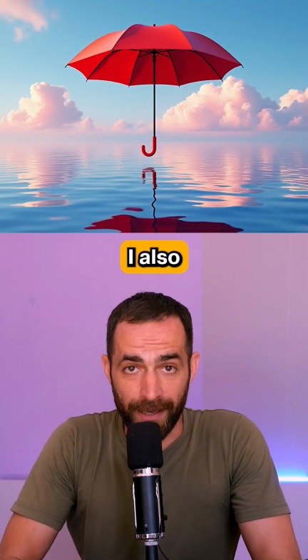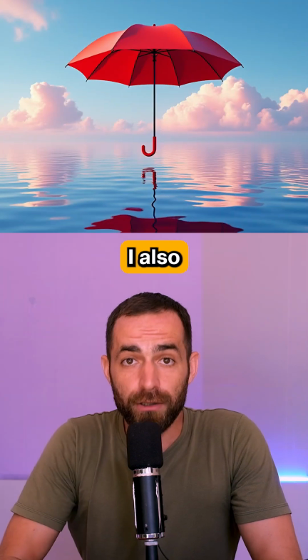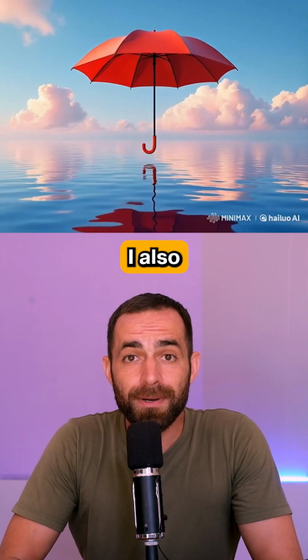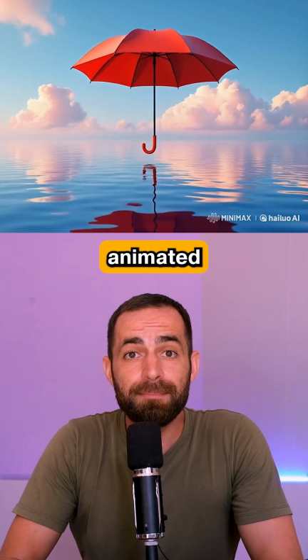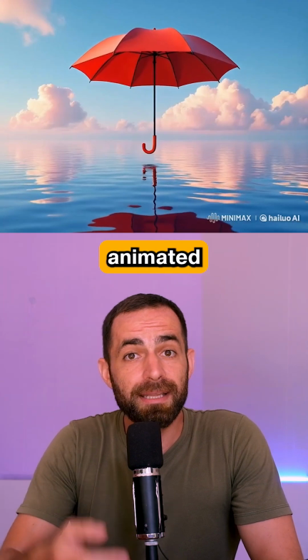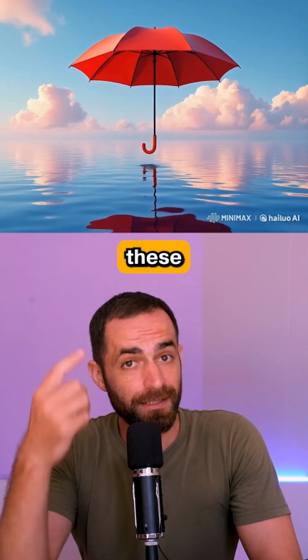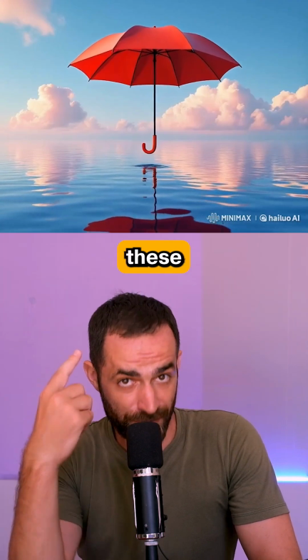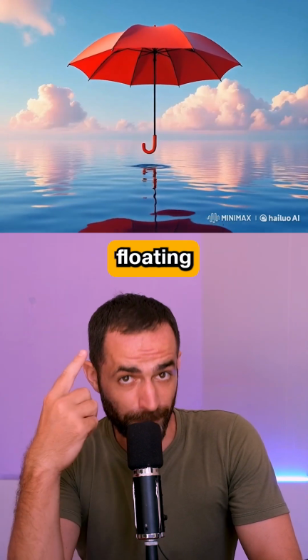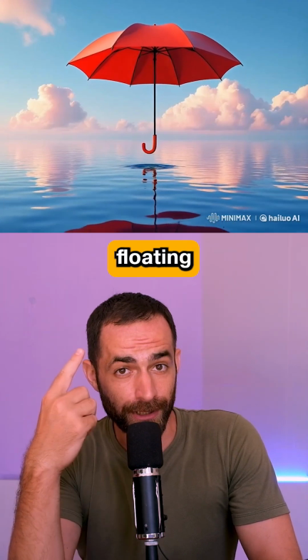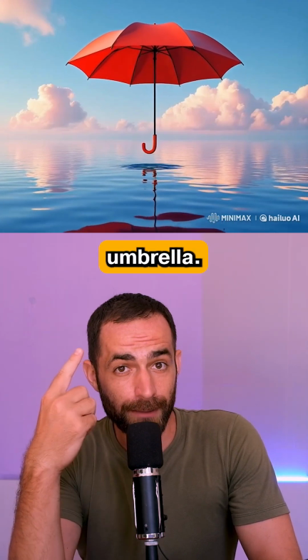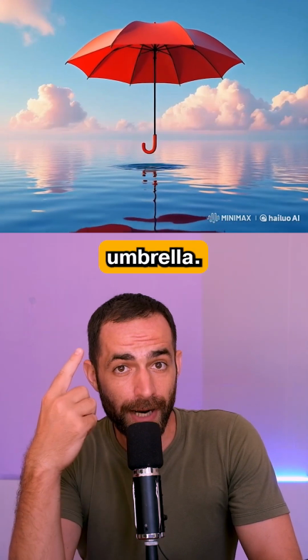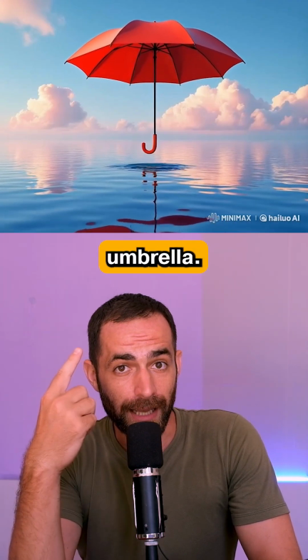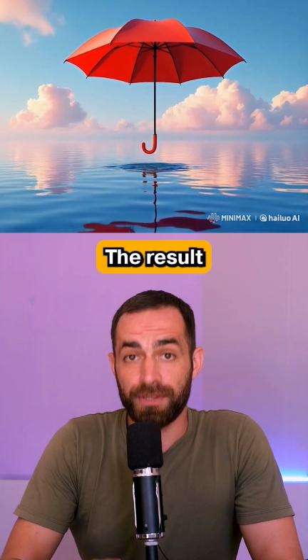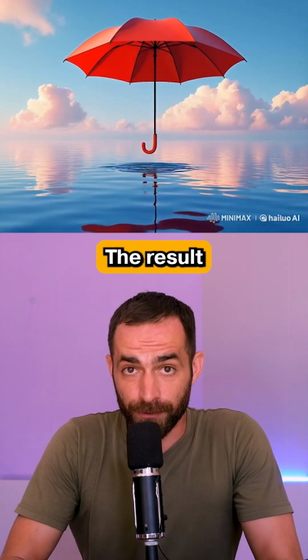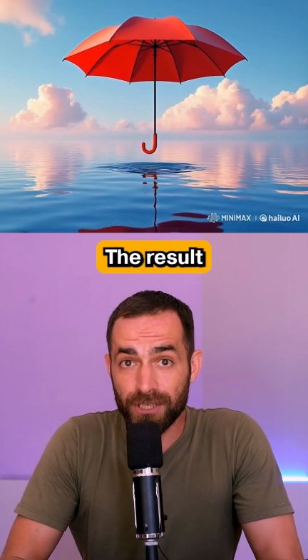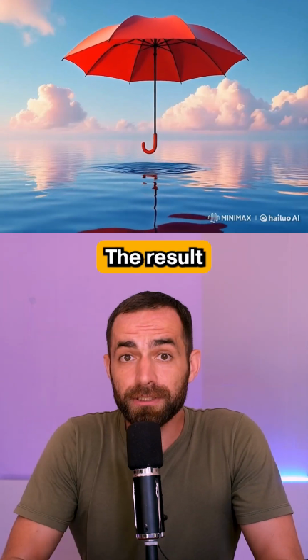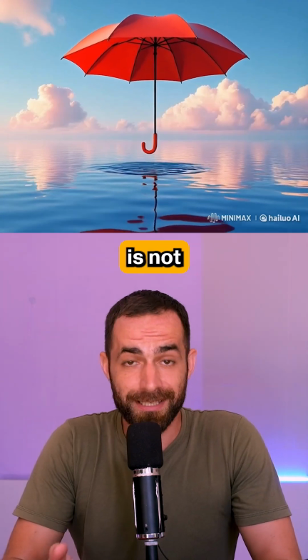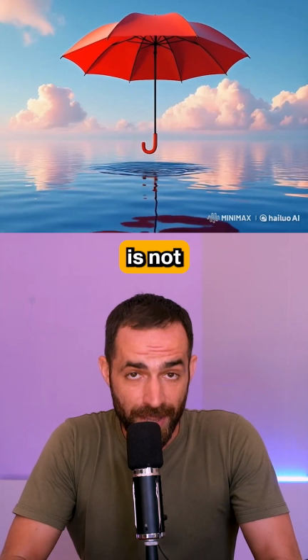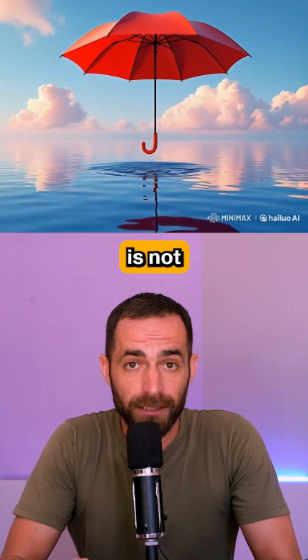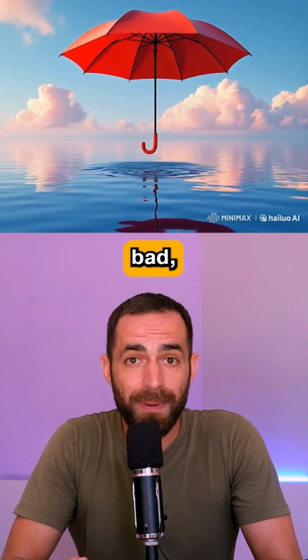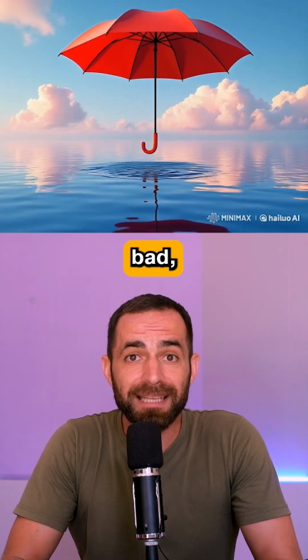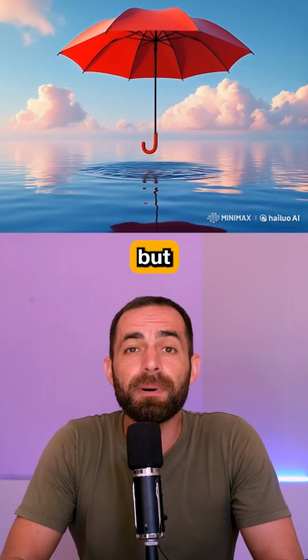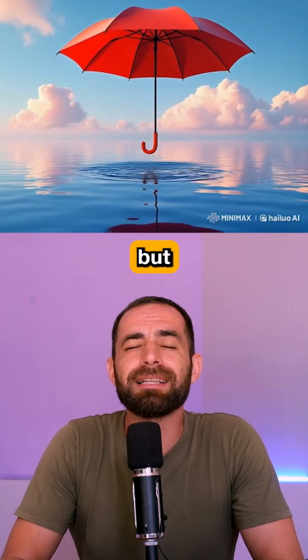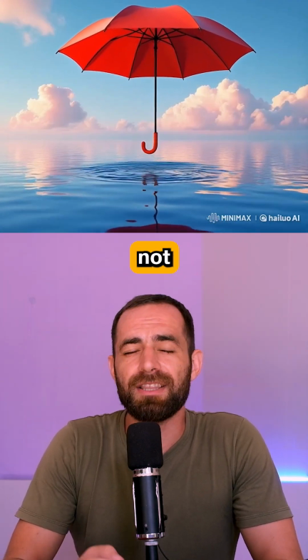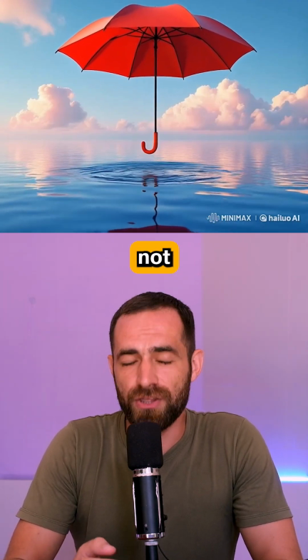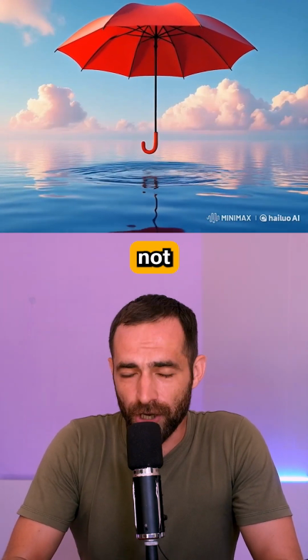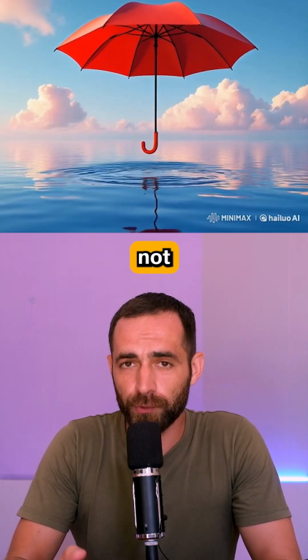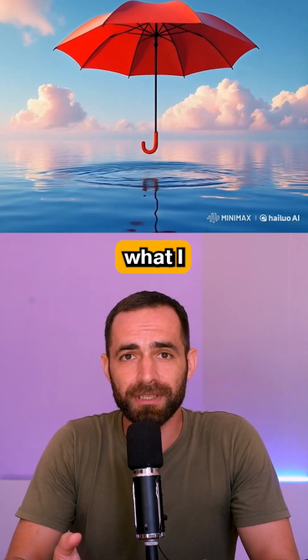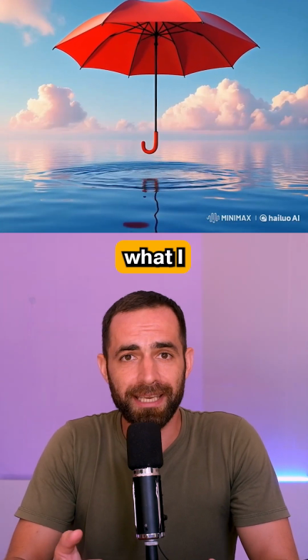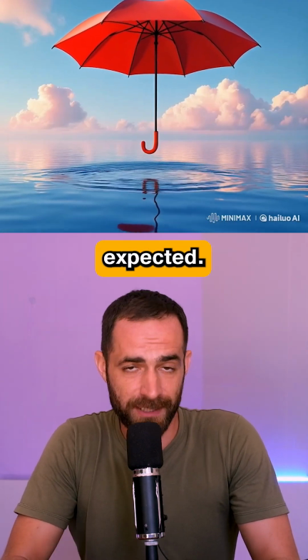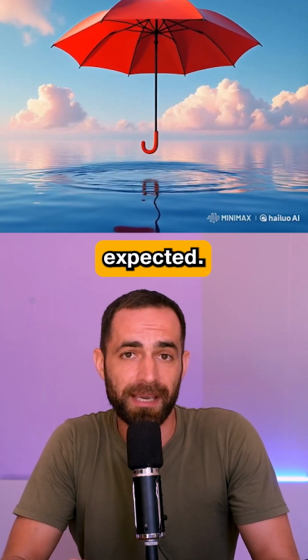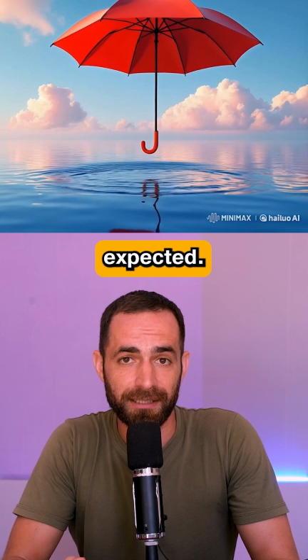I also animated this floating umbrella. The result is not bad but not what I expected.